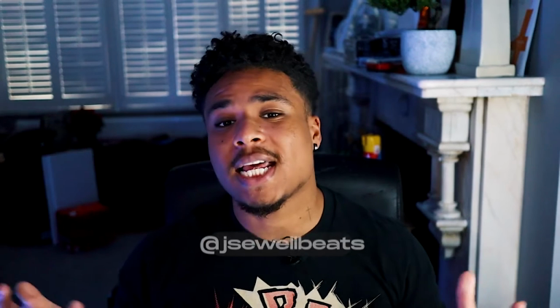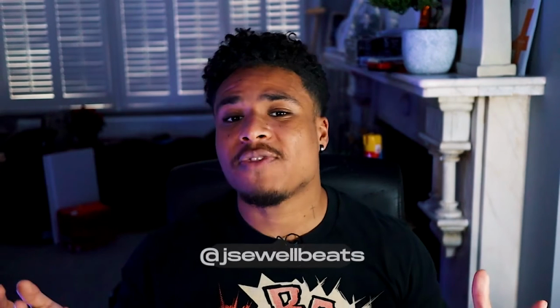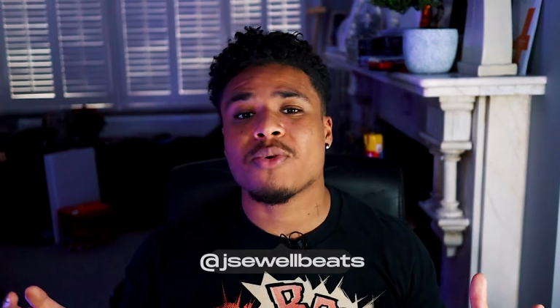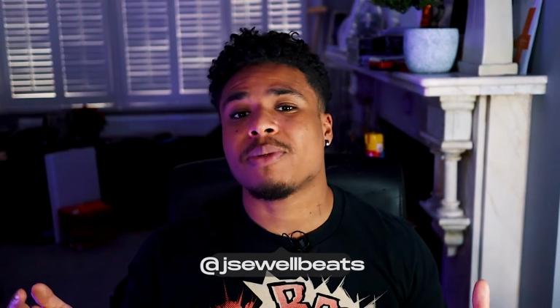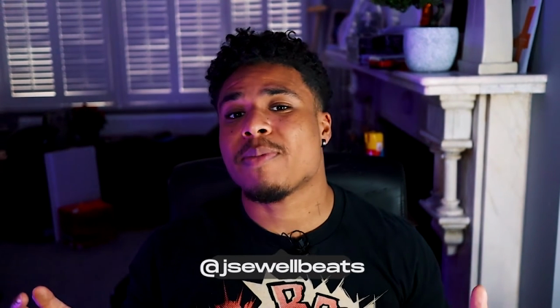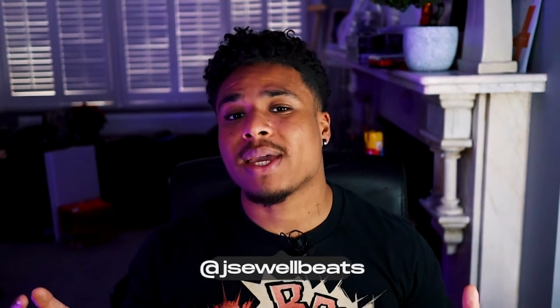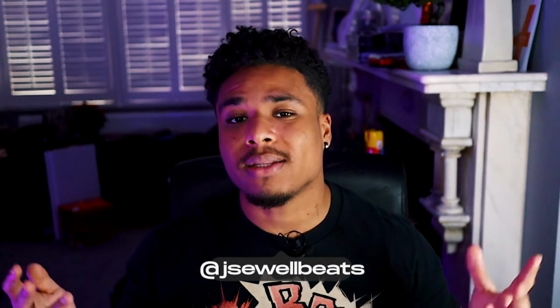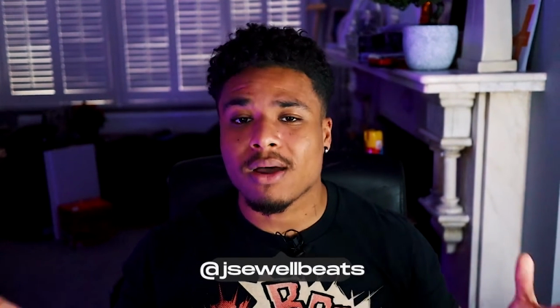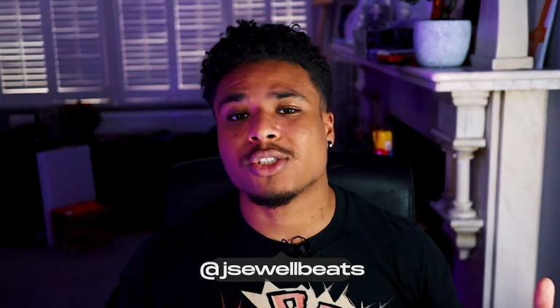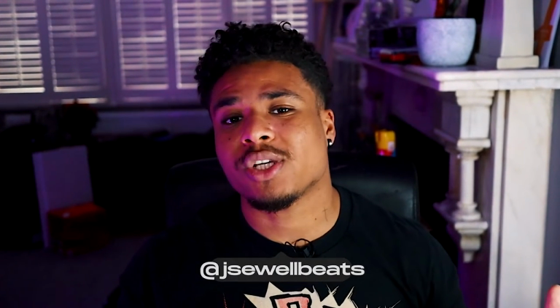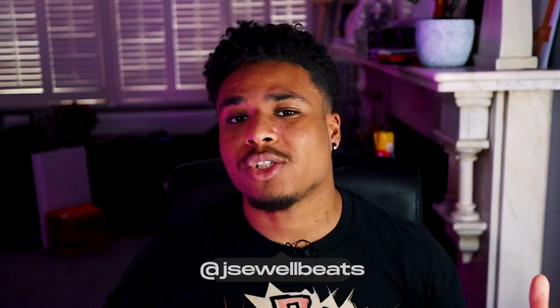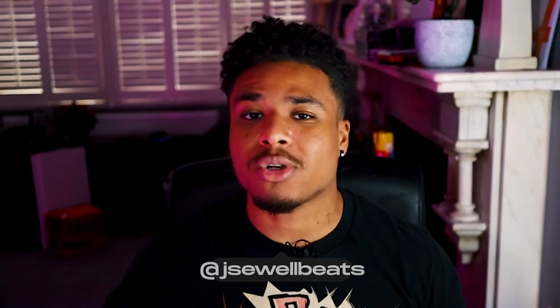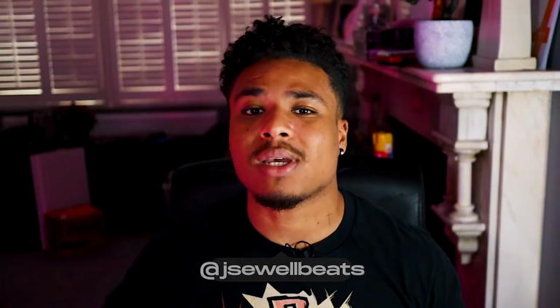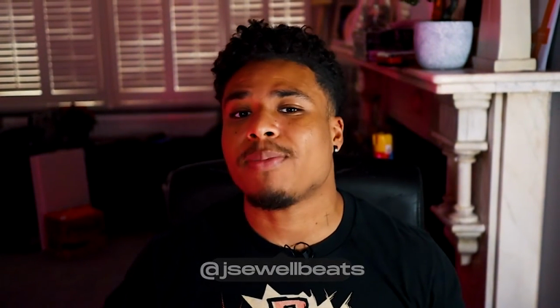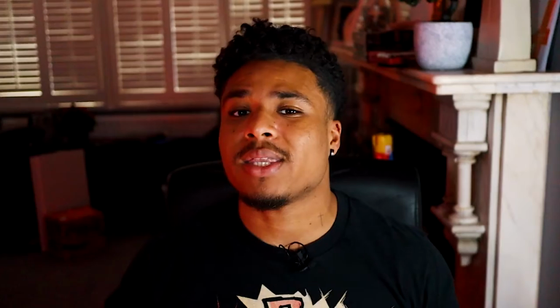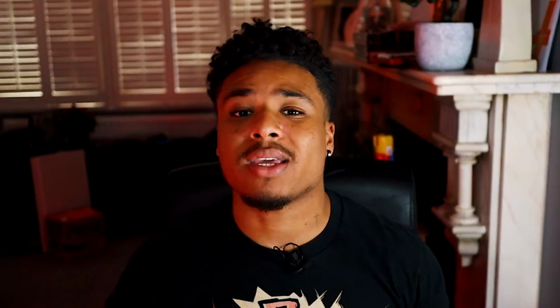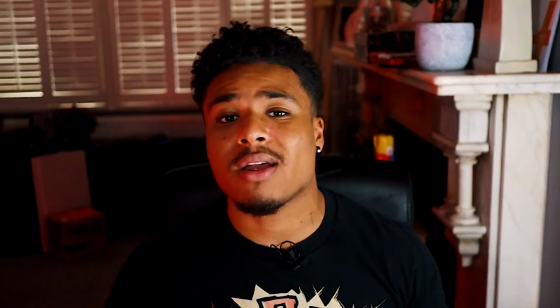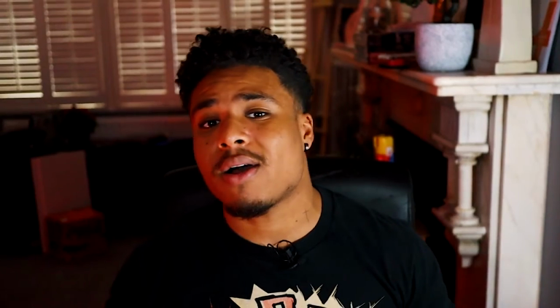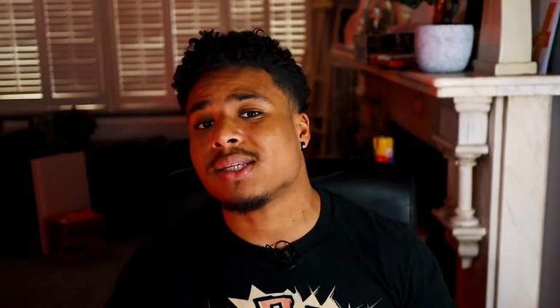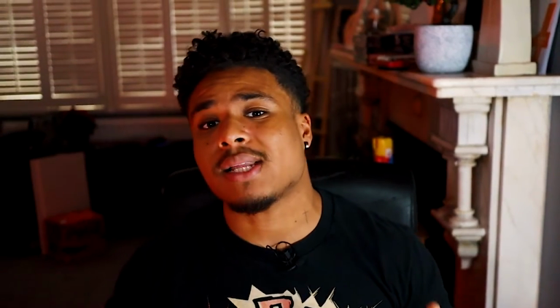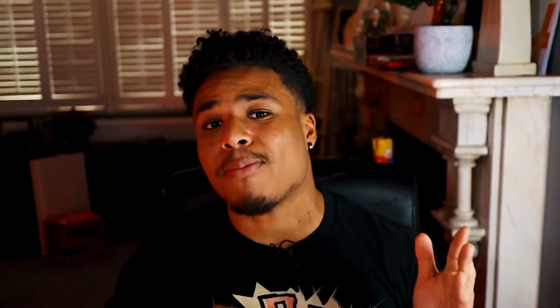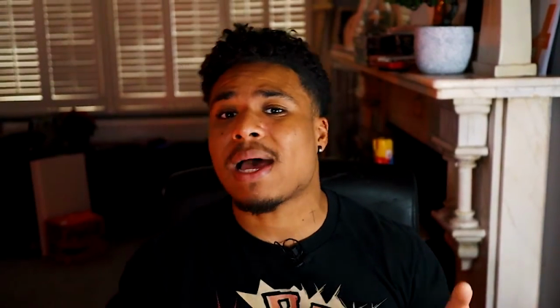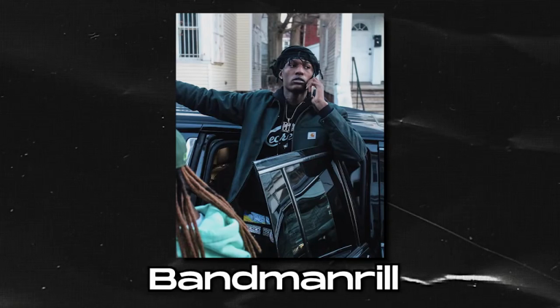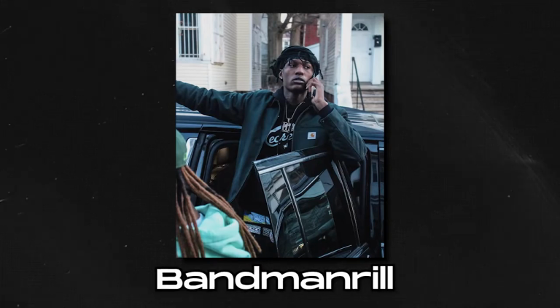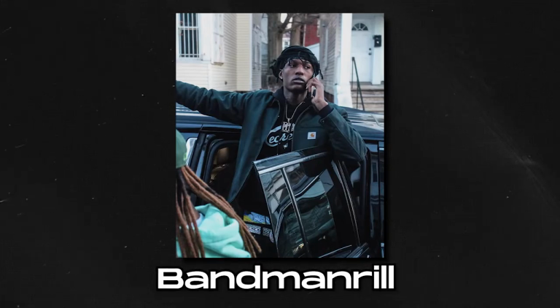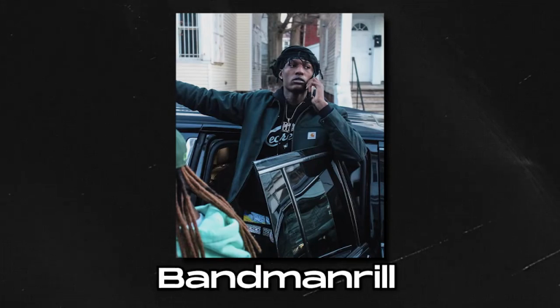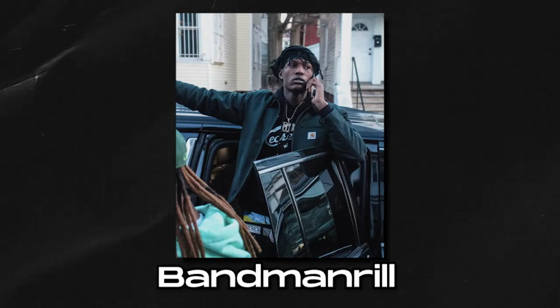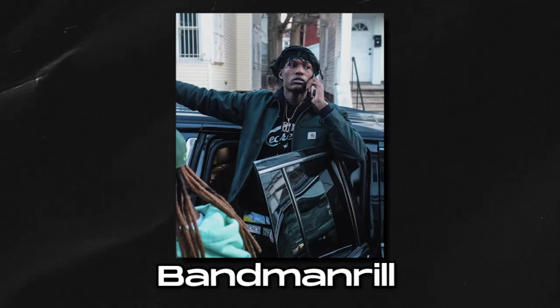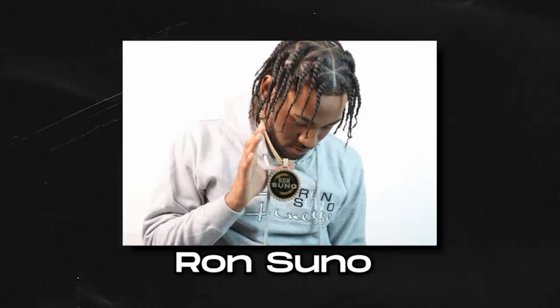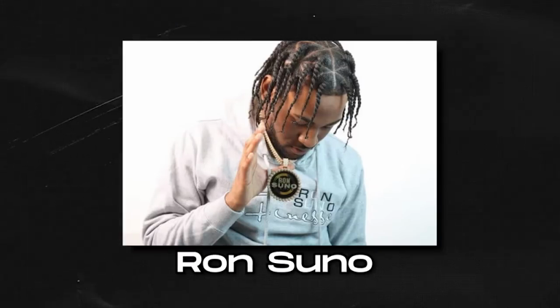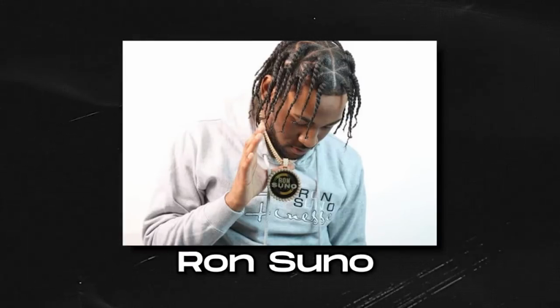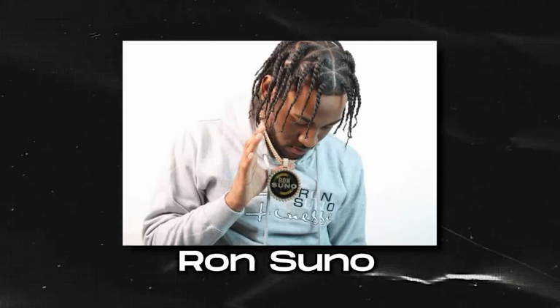Today's video we're going to be making a dark jersey drill type beat that you can hear an artist like Bandman Real or Ronsuno on.